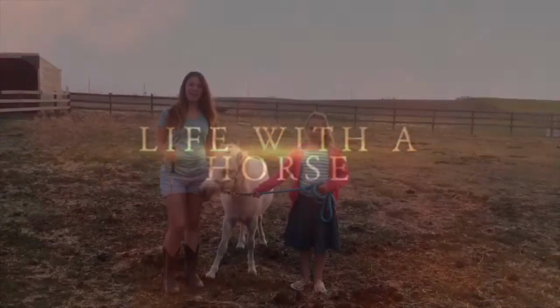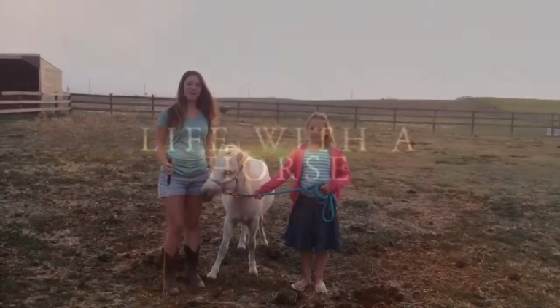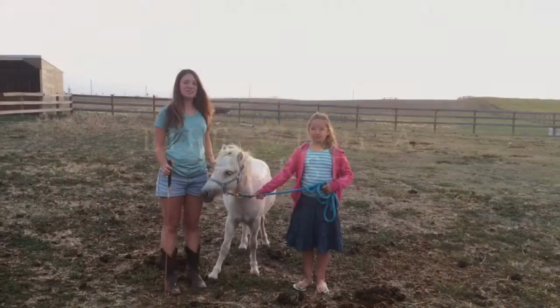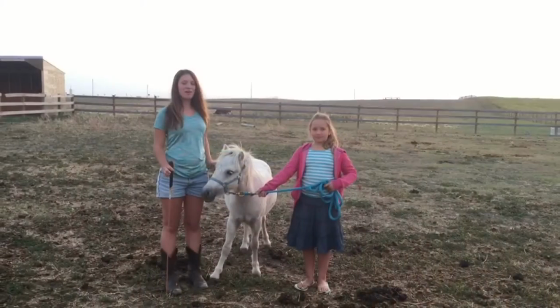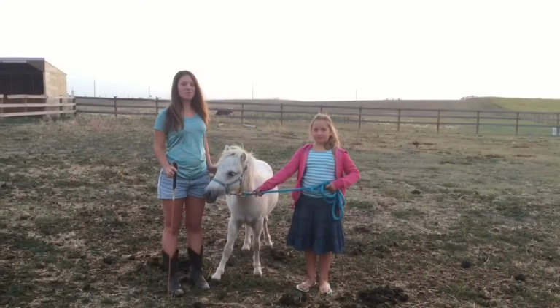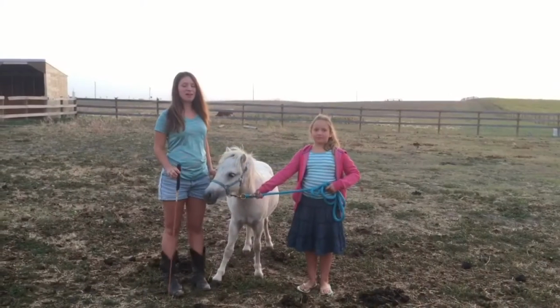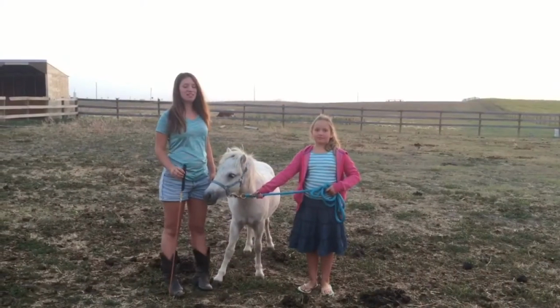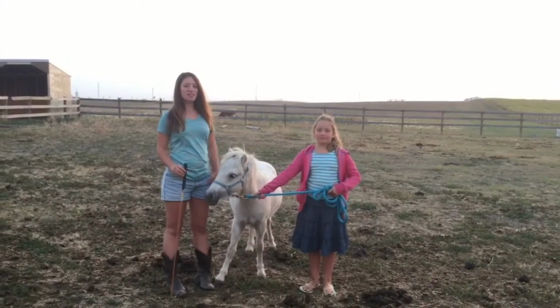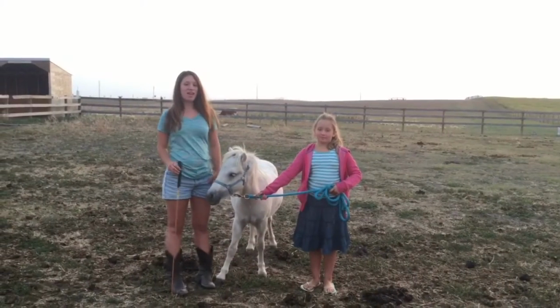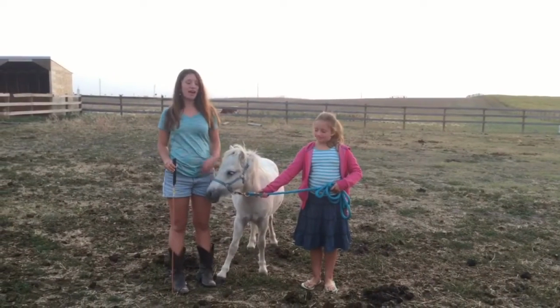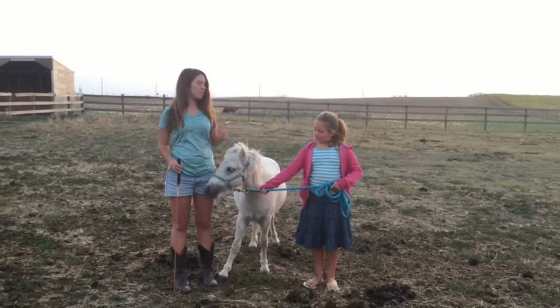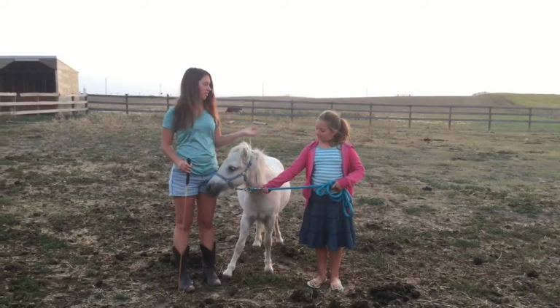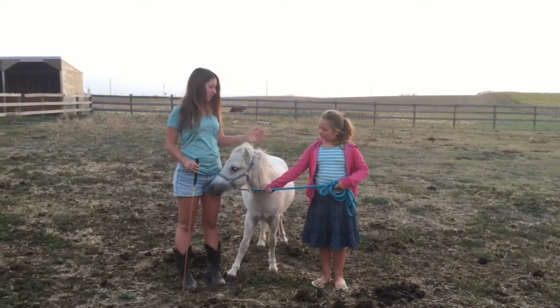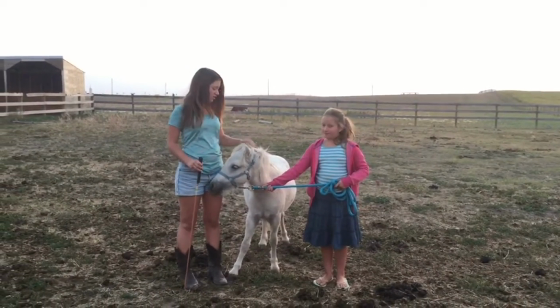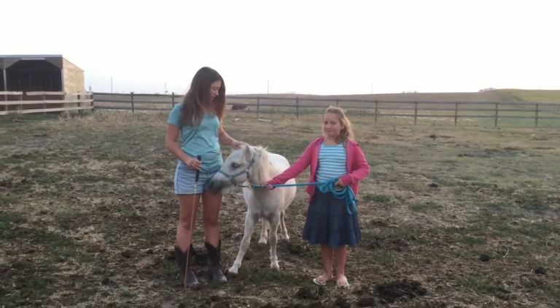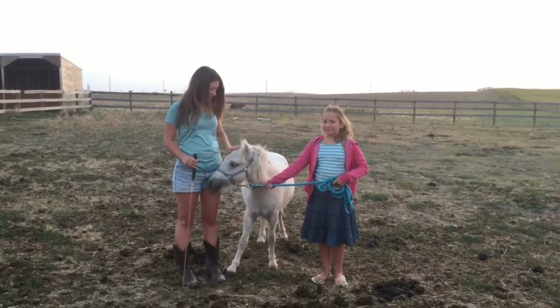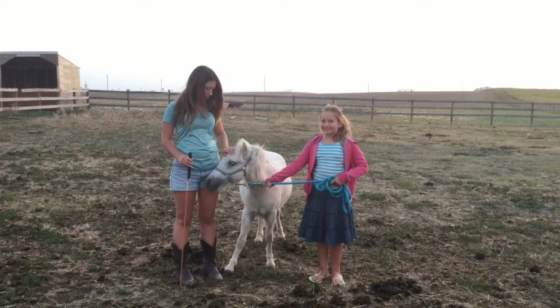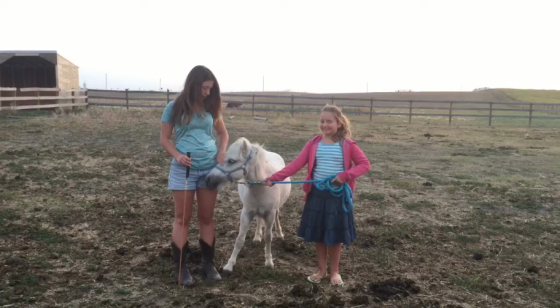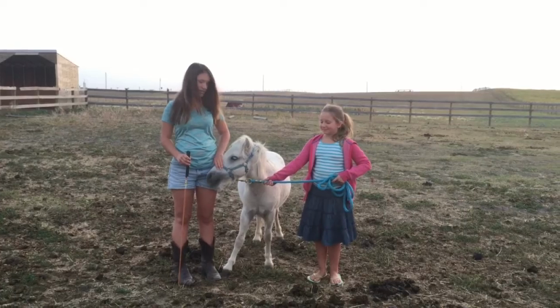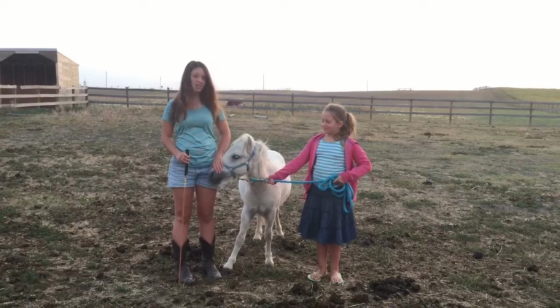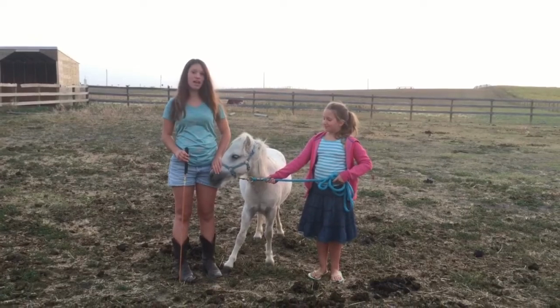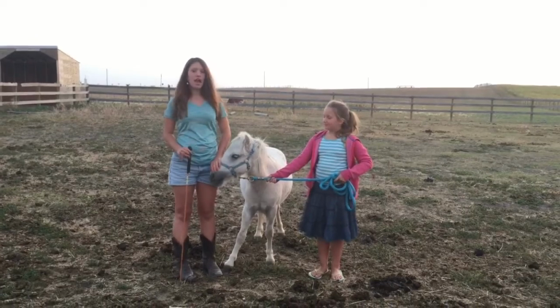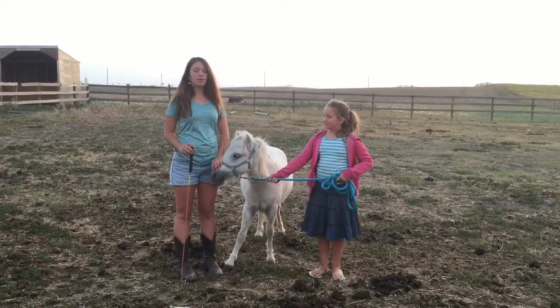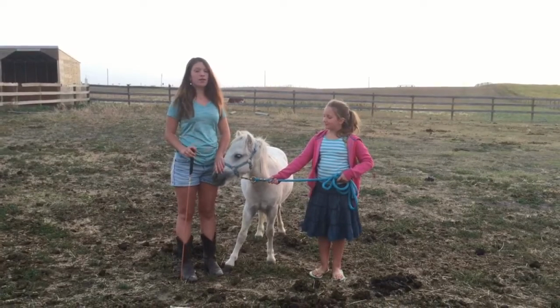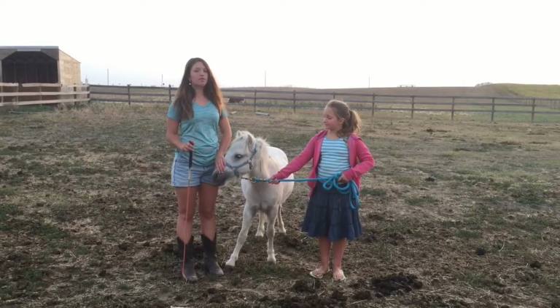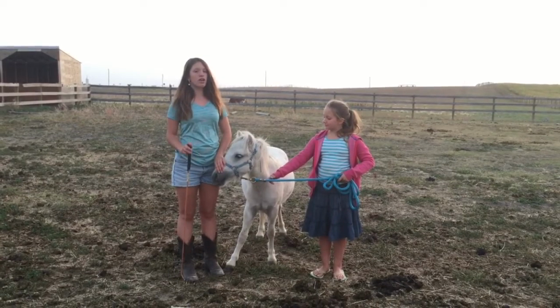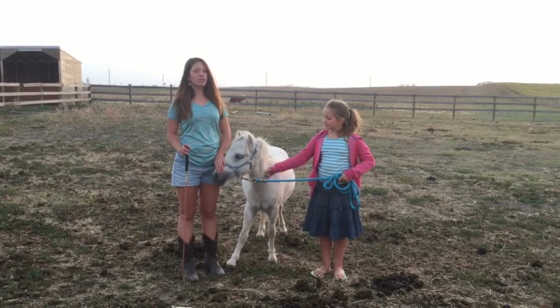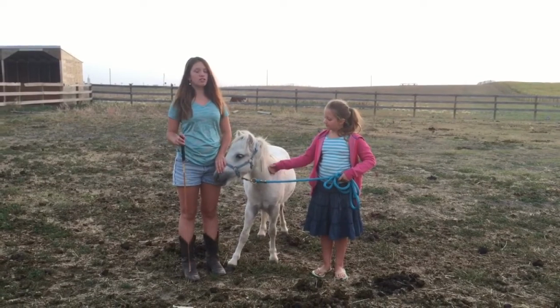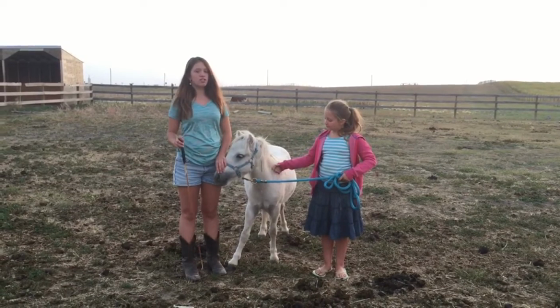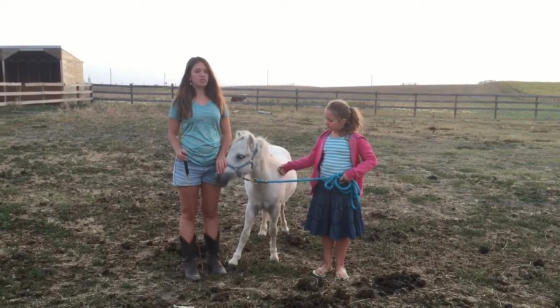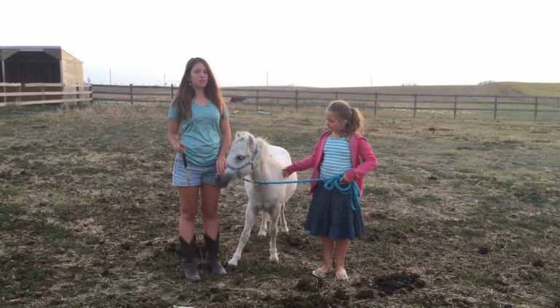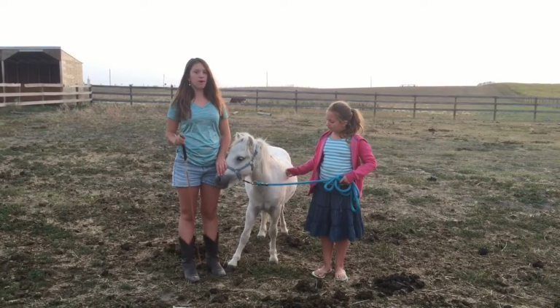Hey guys, welcome back. So today I have Raelene here, she's the one who owns Dusty and we're going to be trying to teach Dusty to bow.